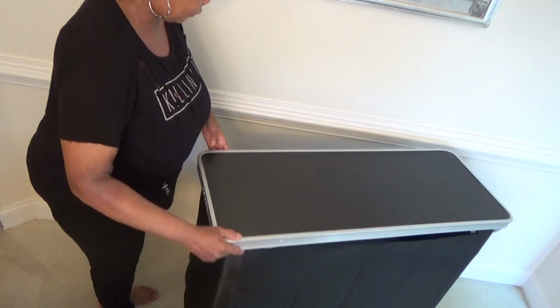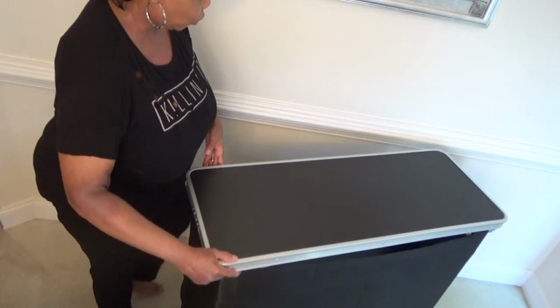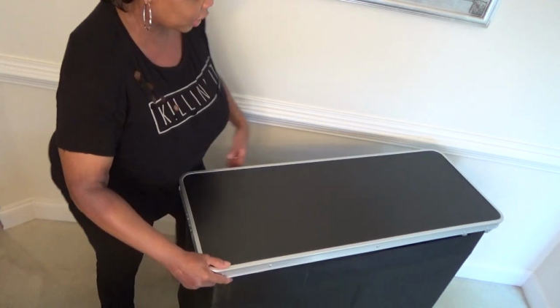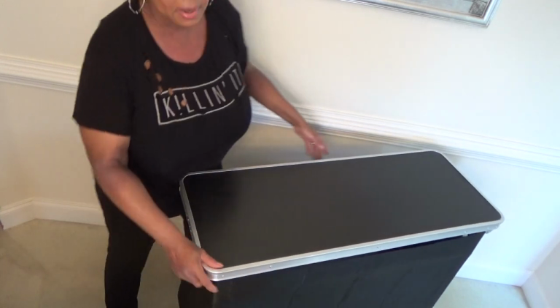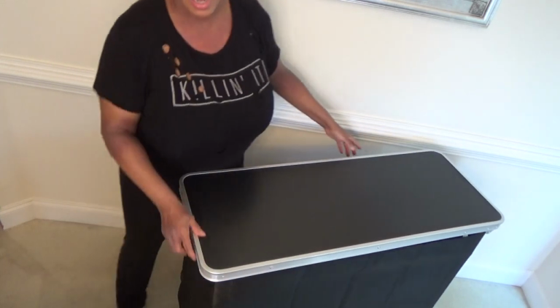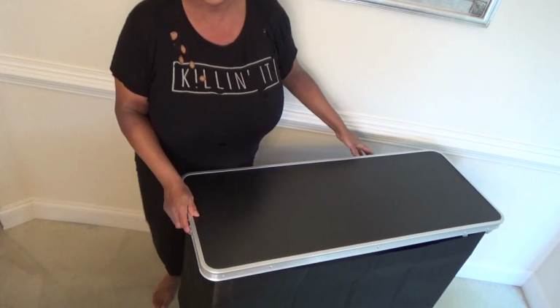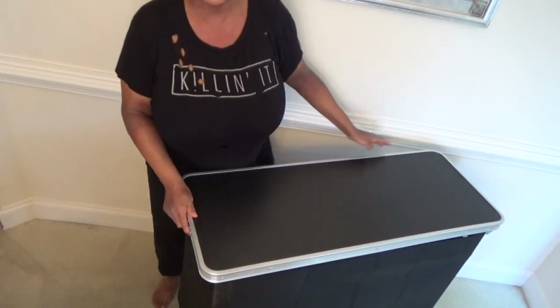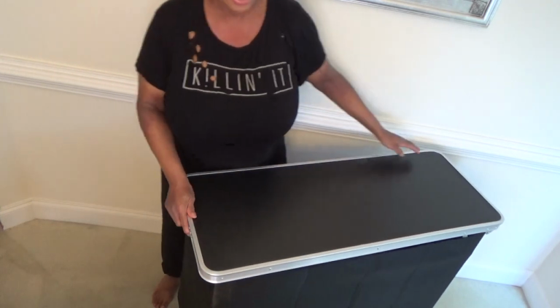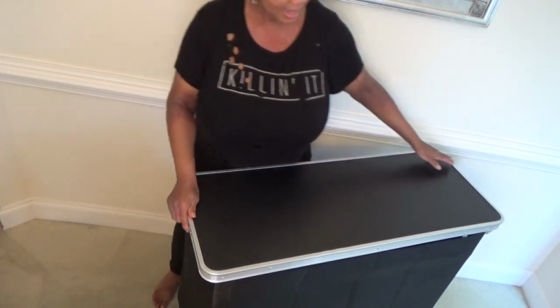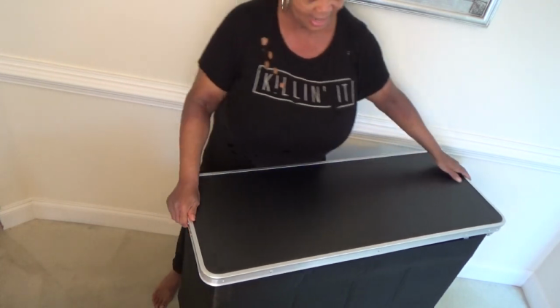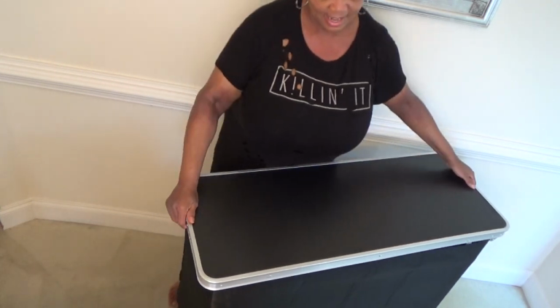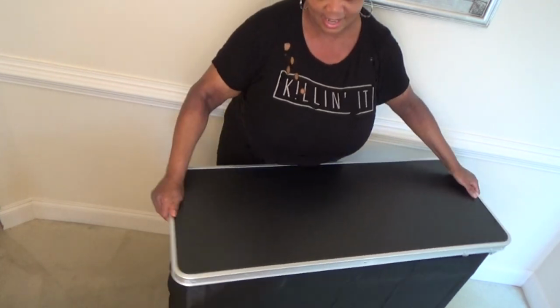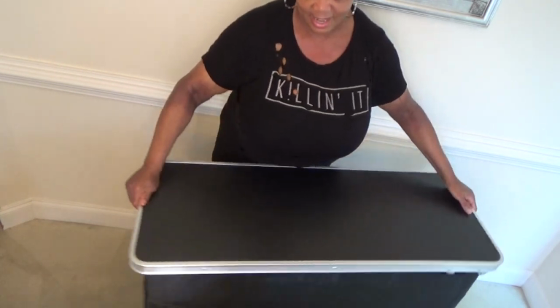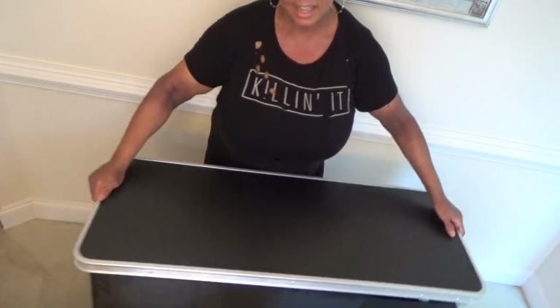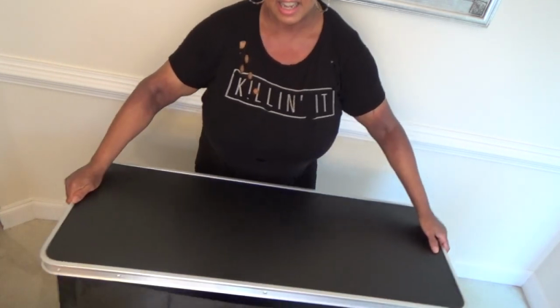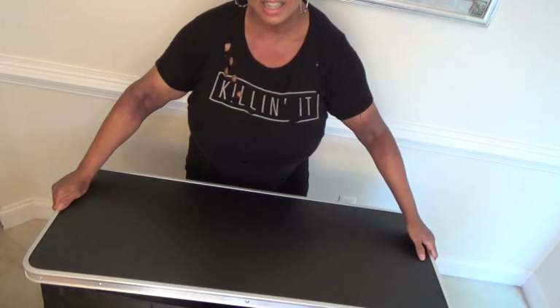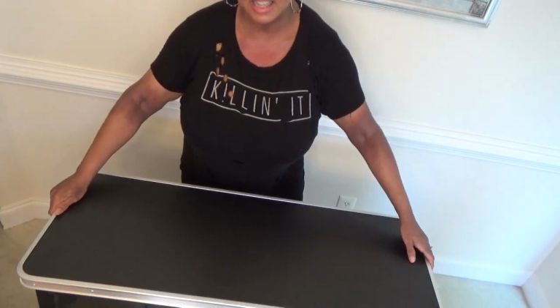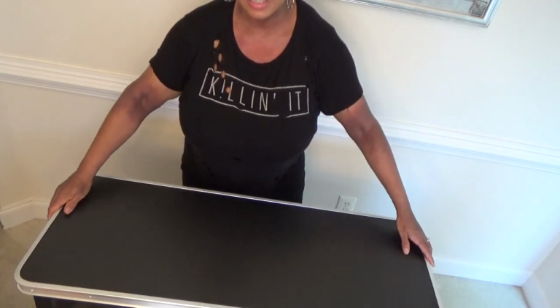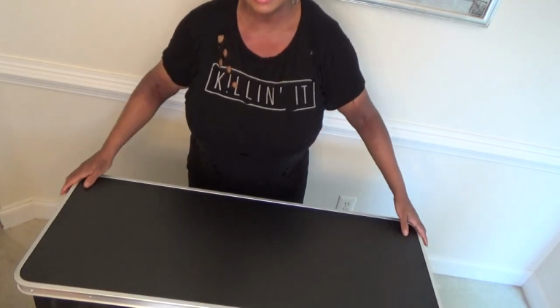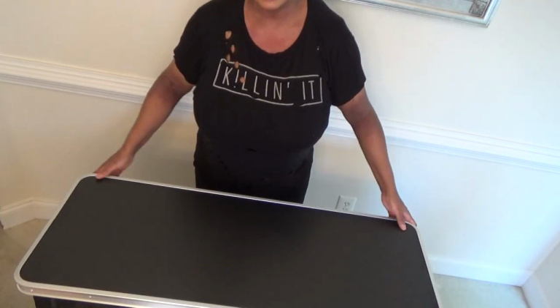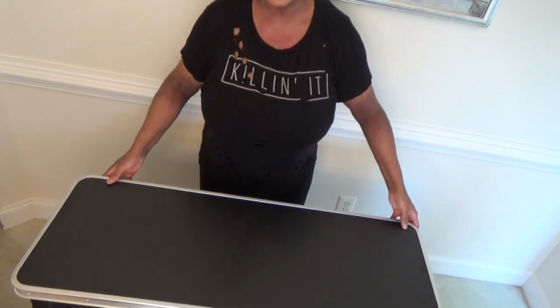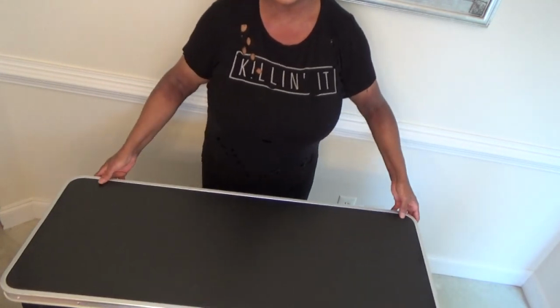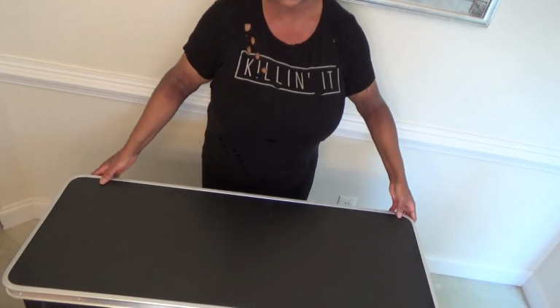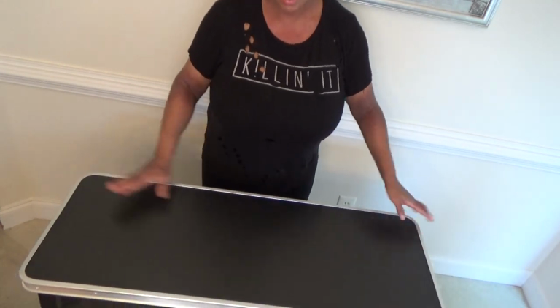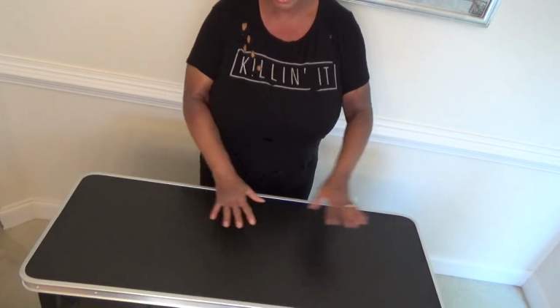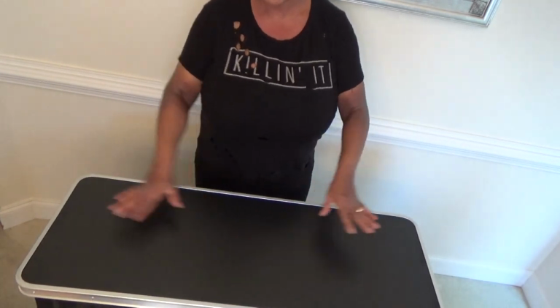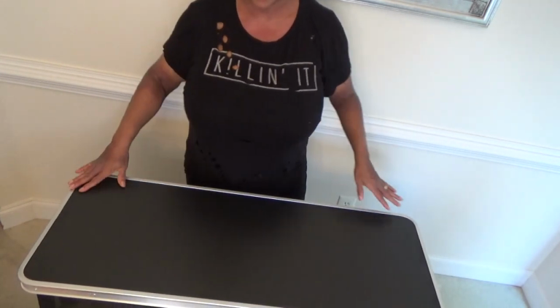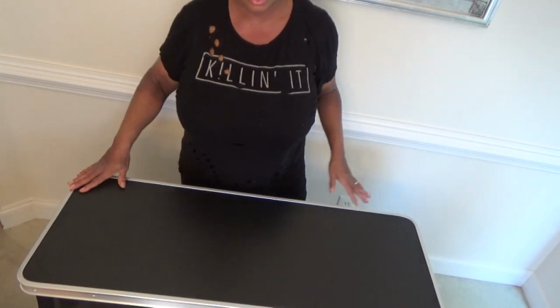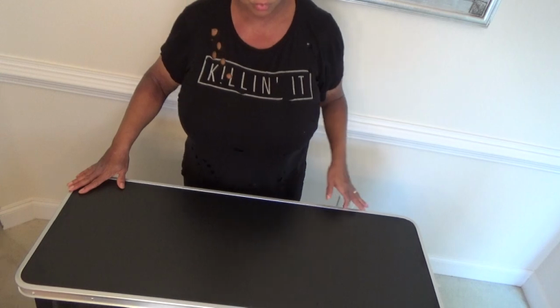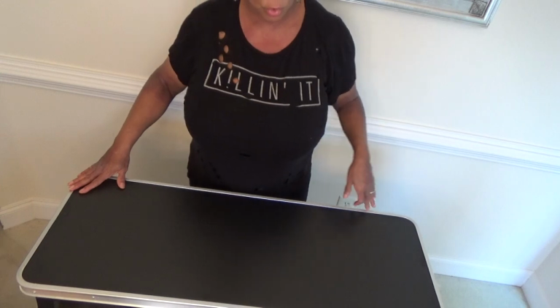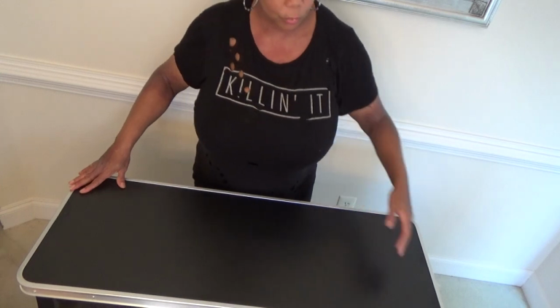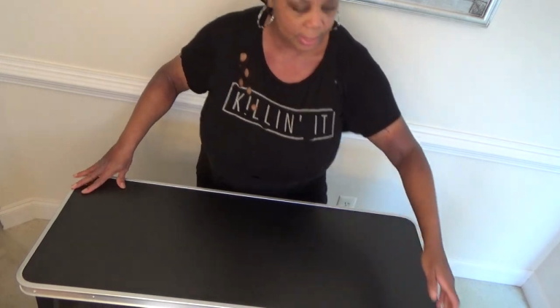If you're working behind it, like this, you can have a lot of surface to work with.